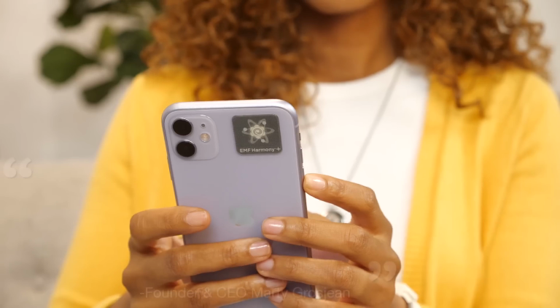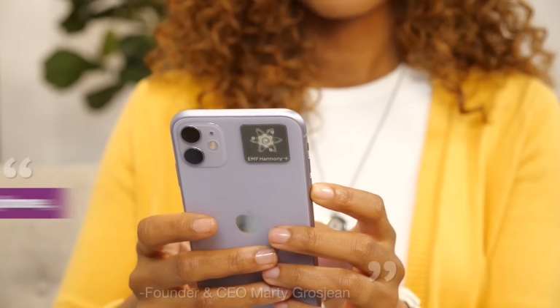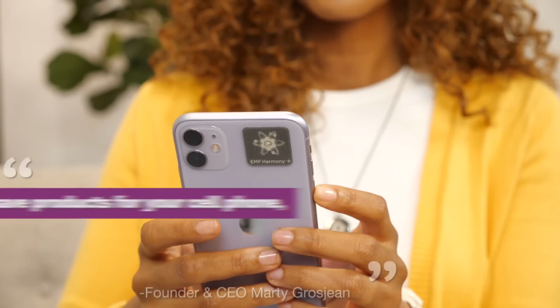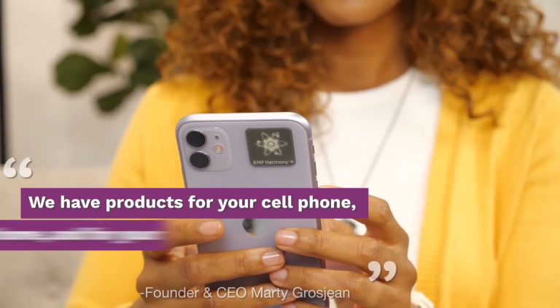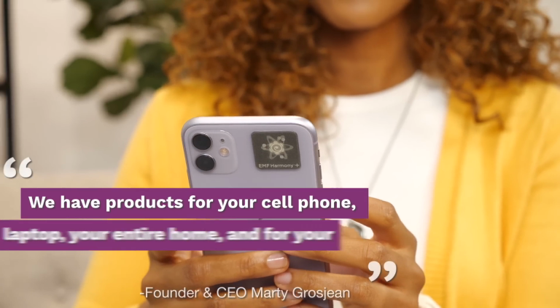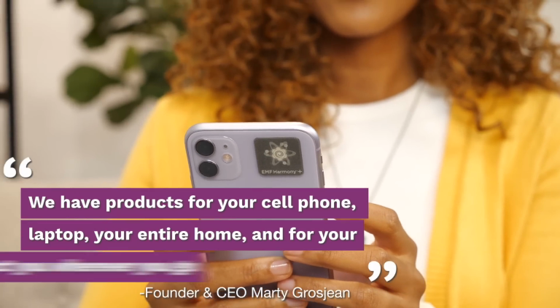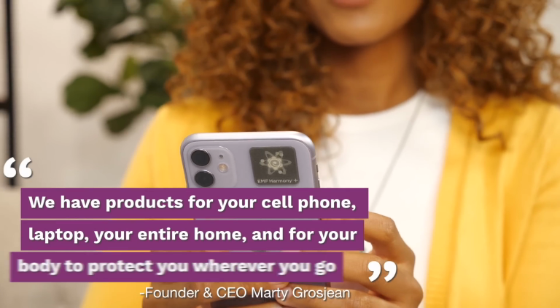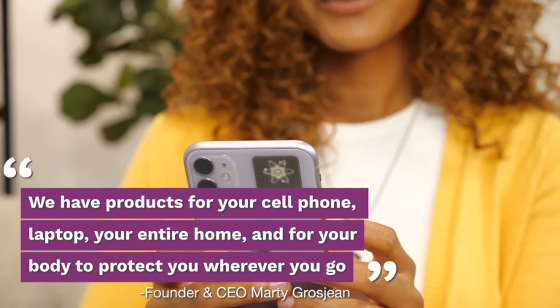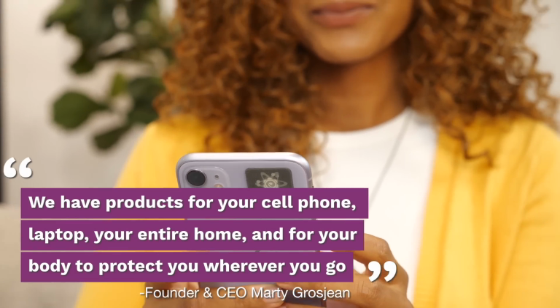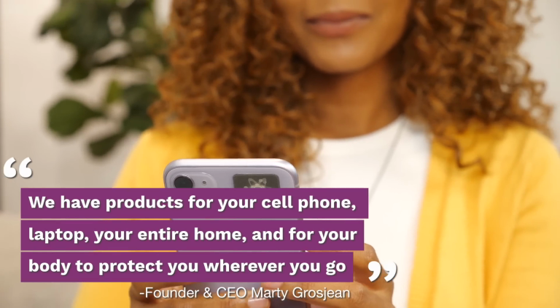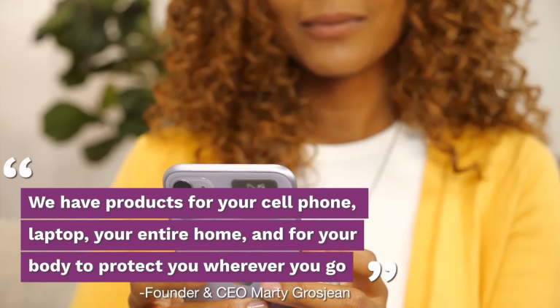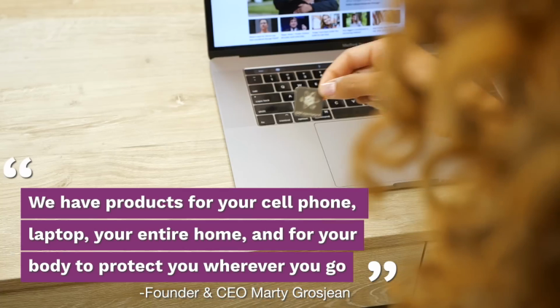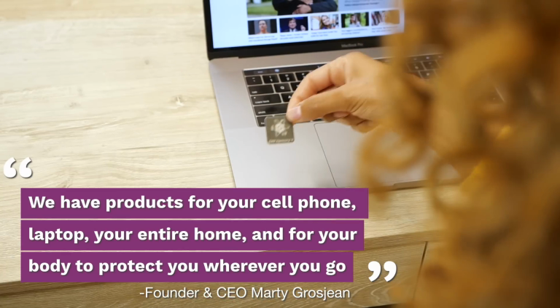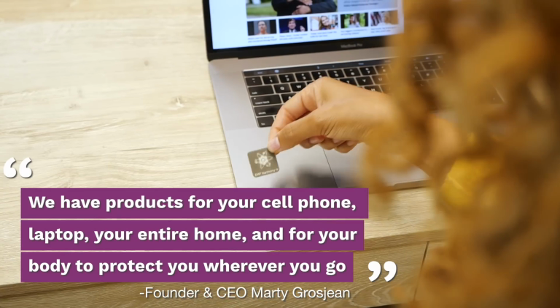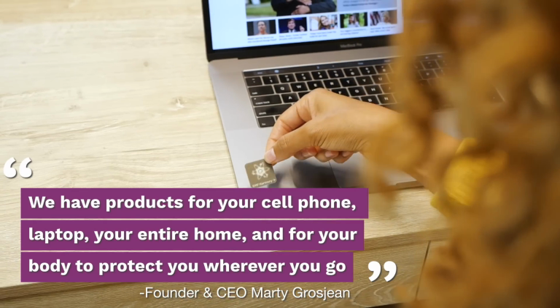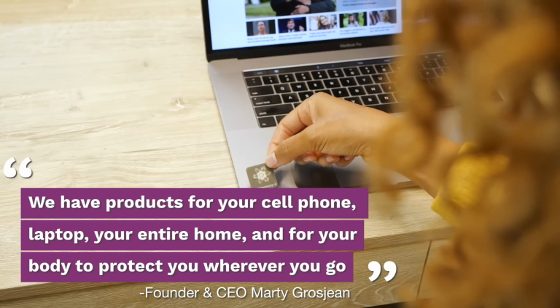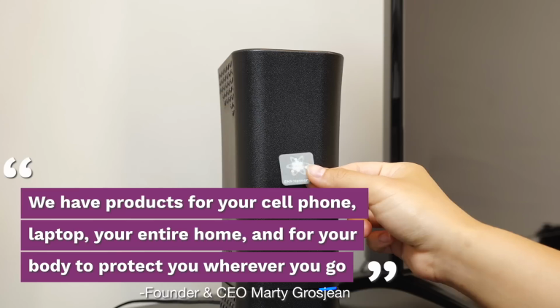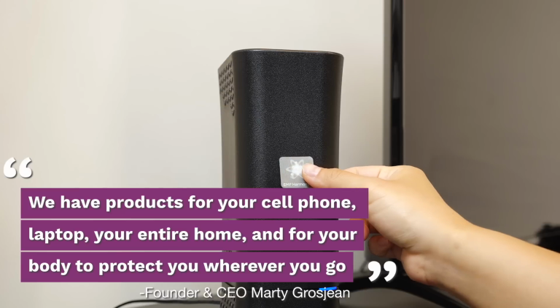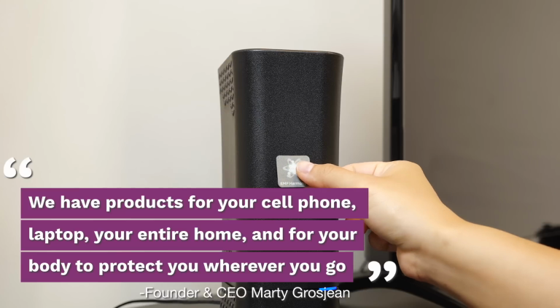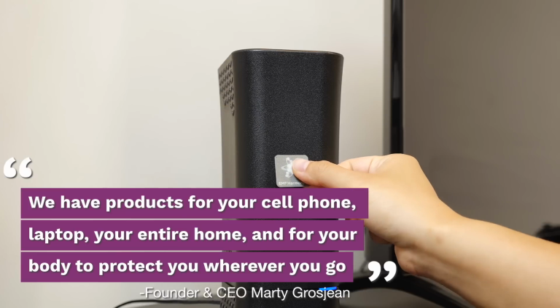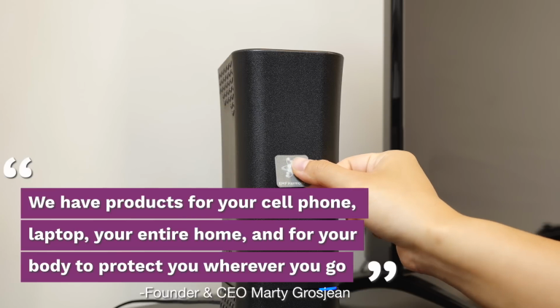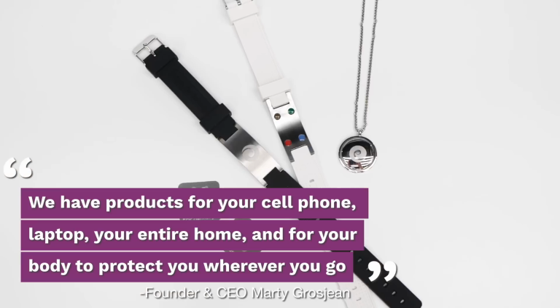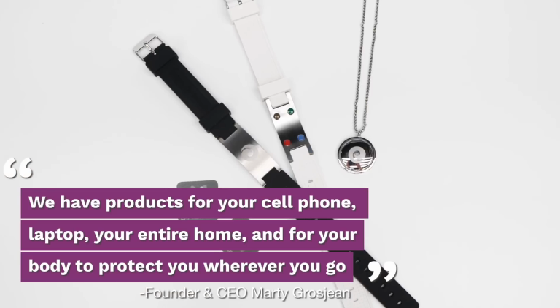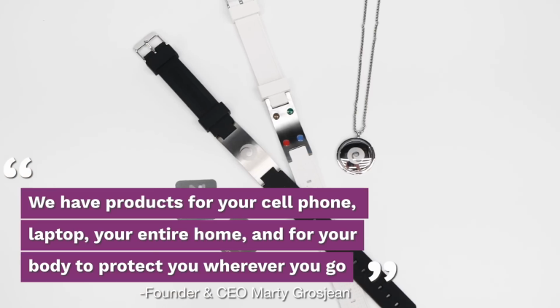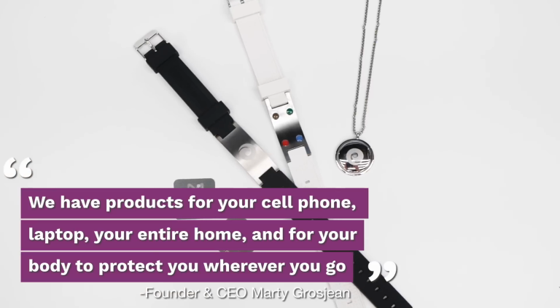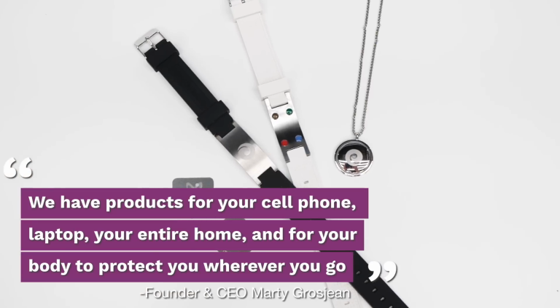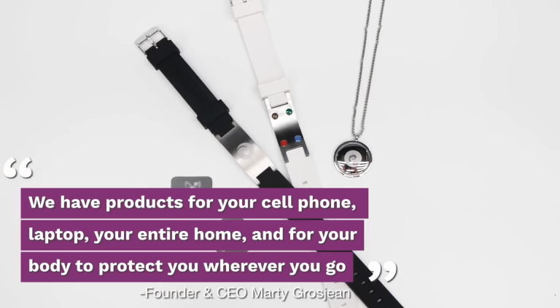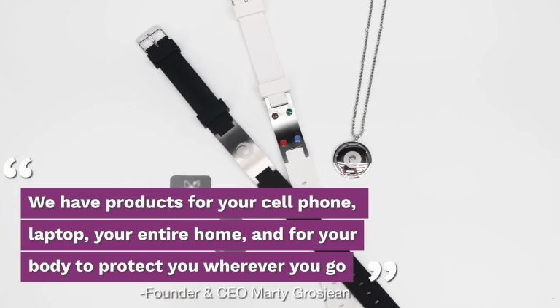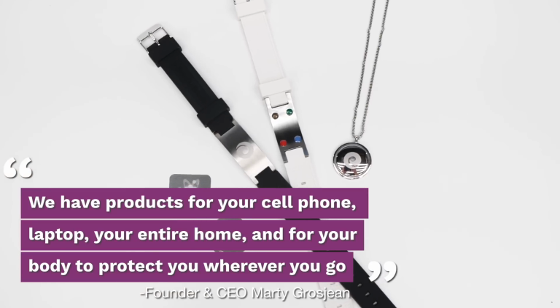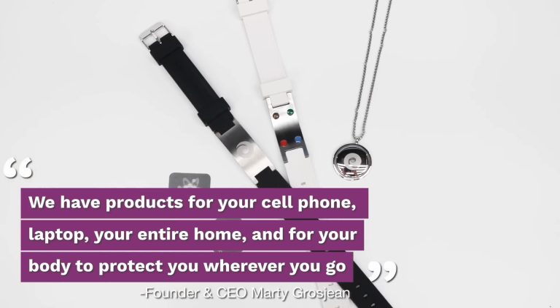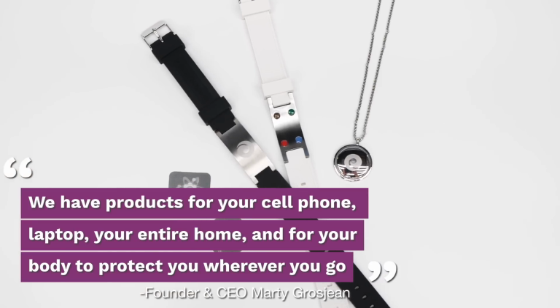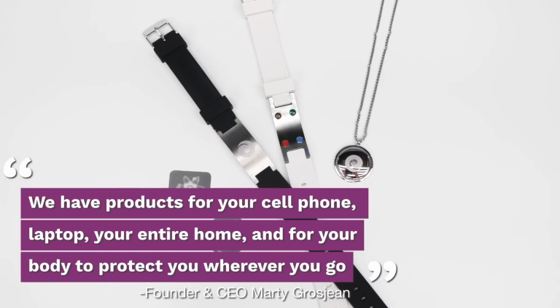We have products for your cell phone, laptop, your entire home, and for your body to protect you wherever you go.